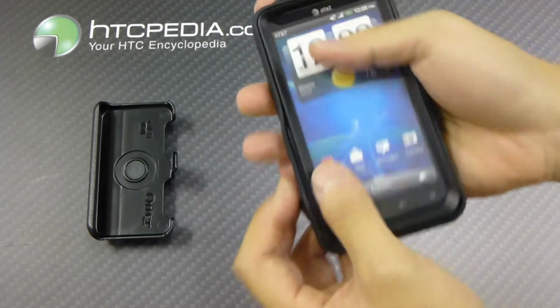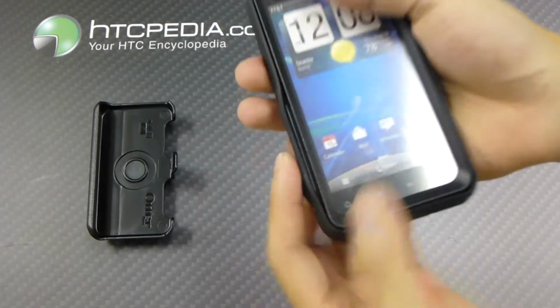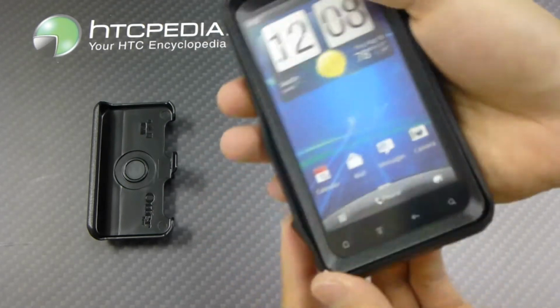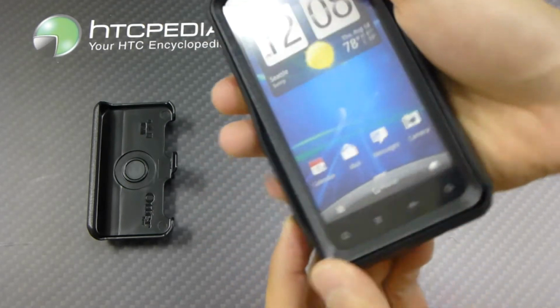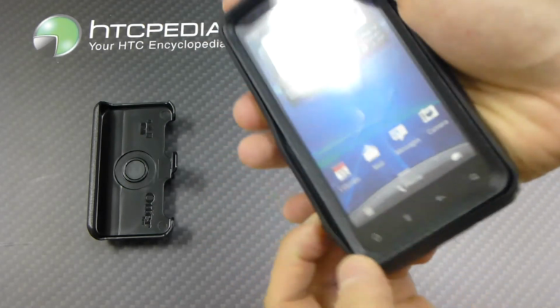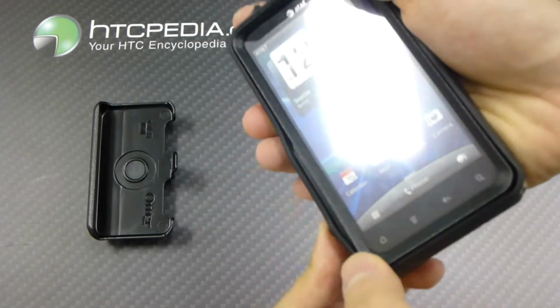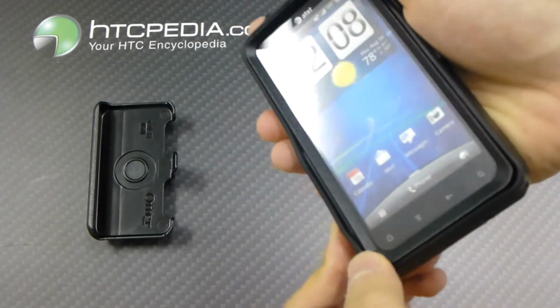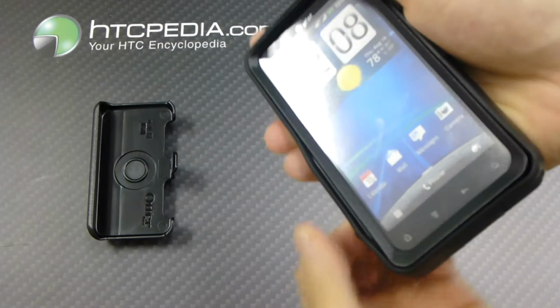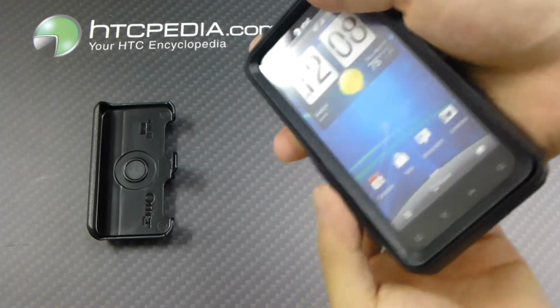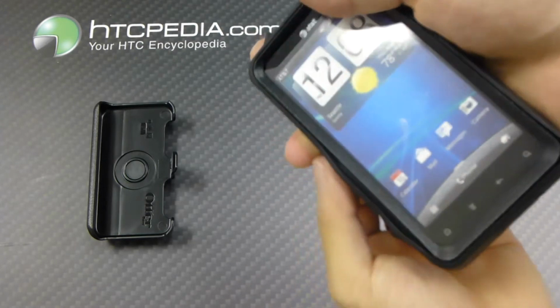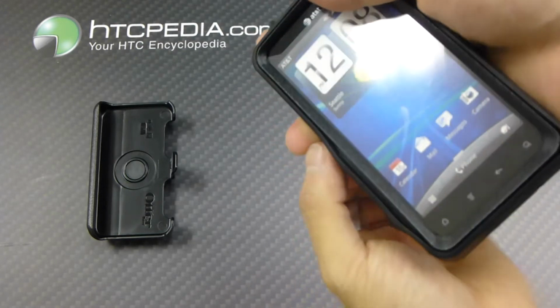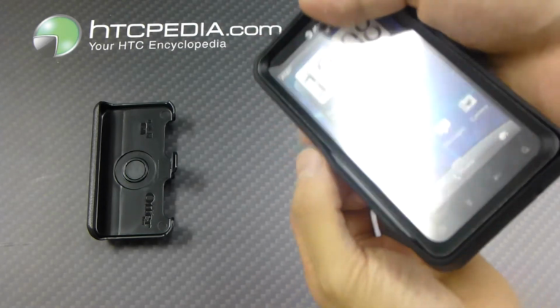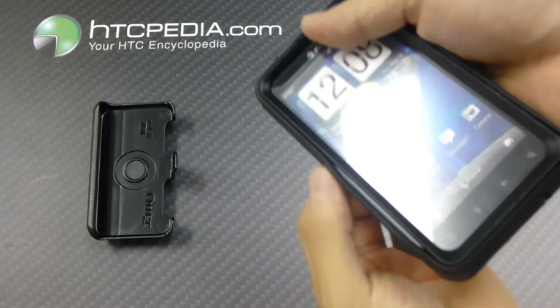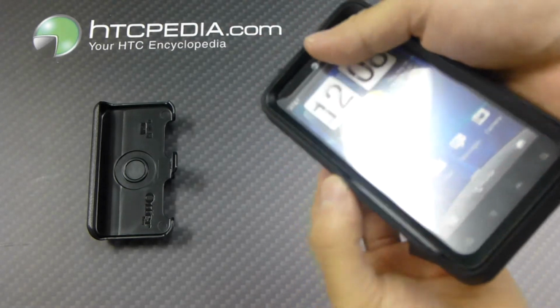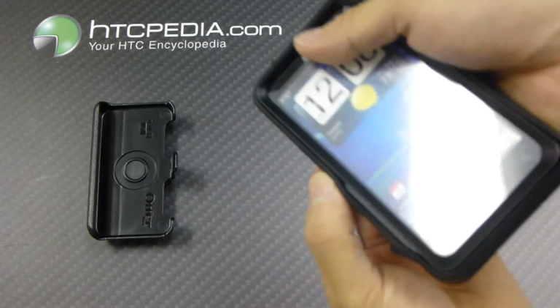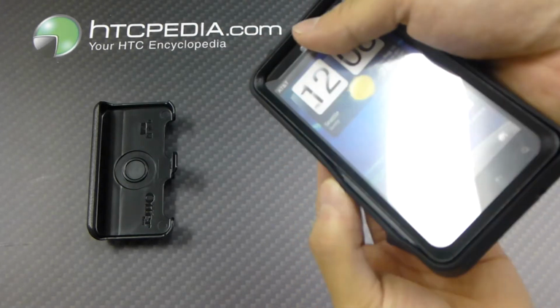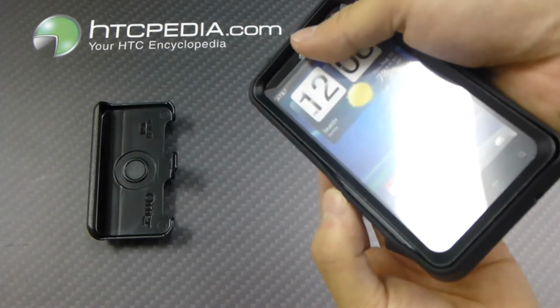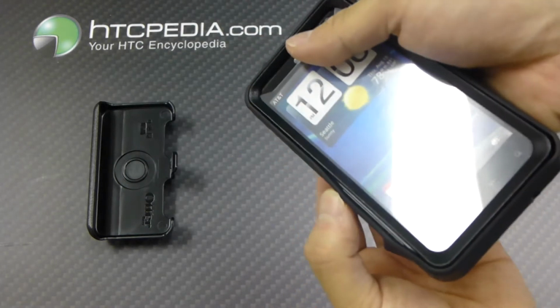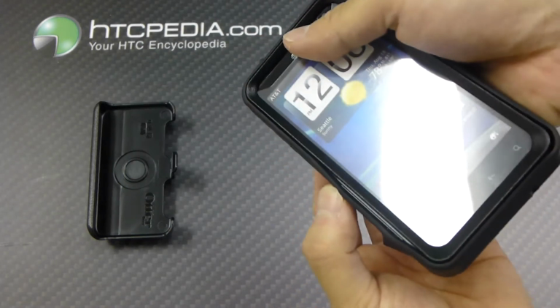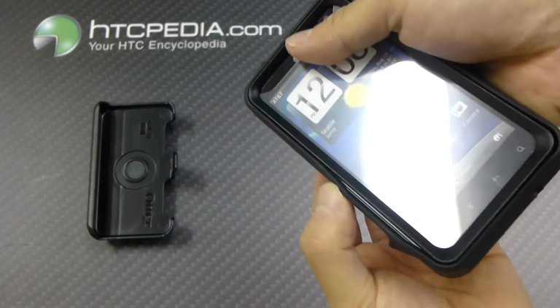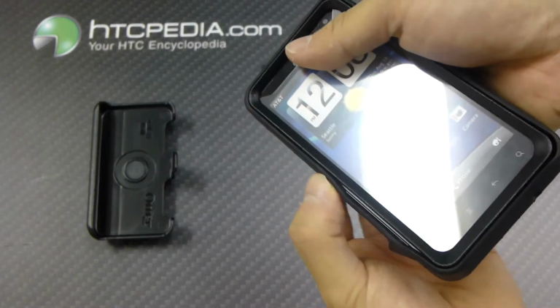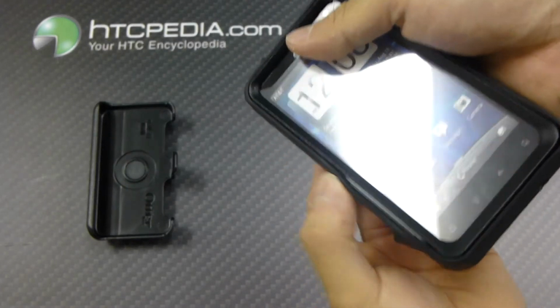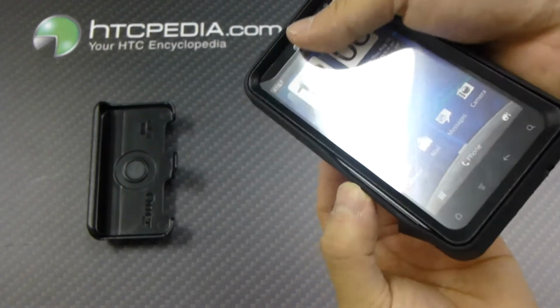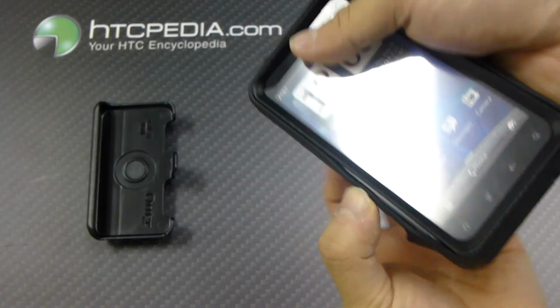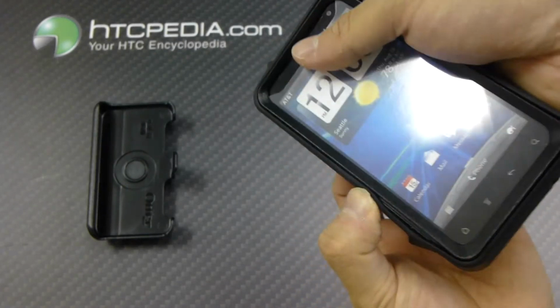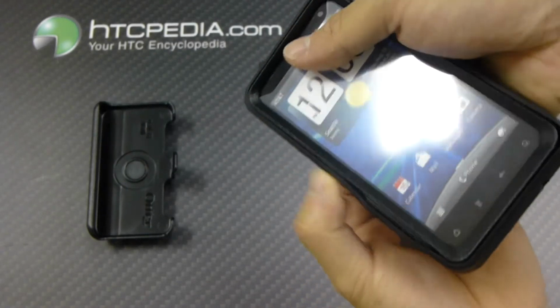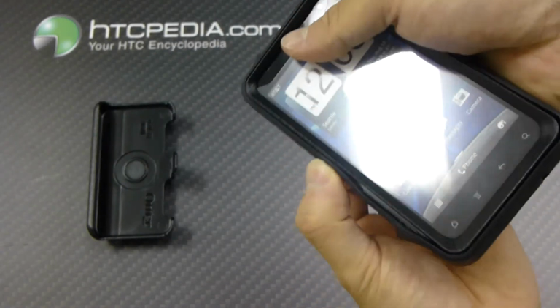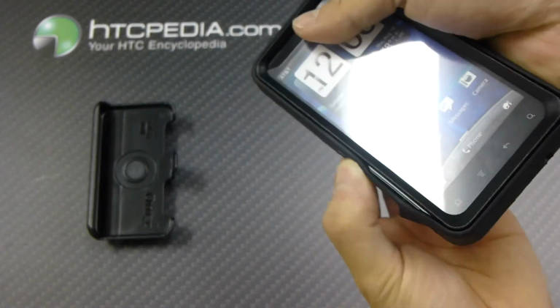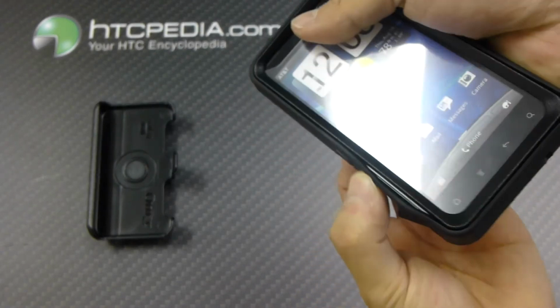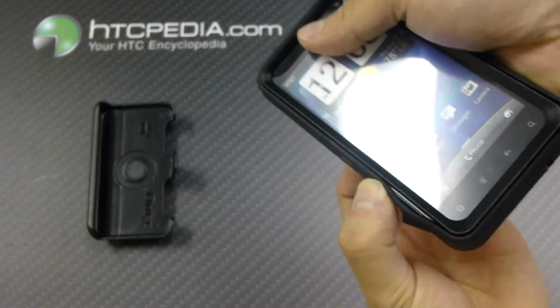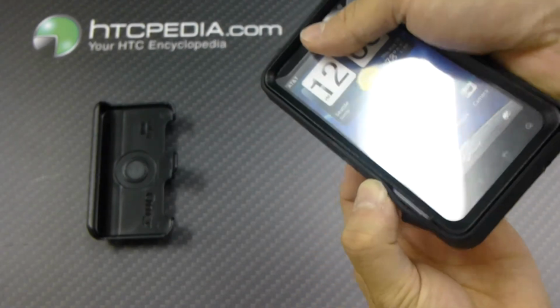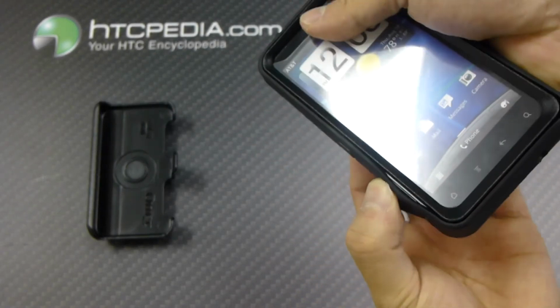Because when you first put it on, it looks like that, and you're going to need to push everything in.